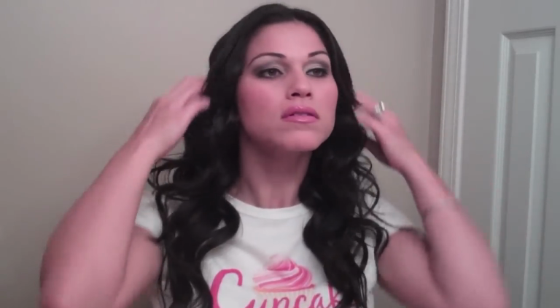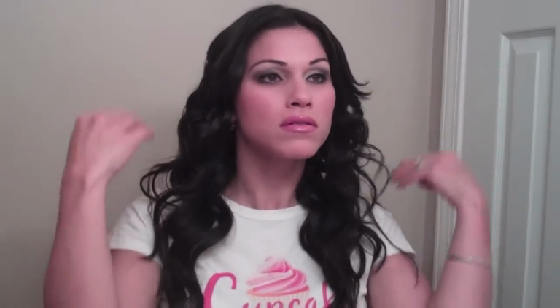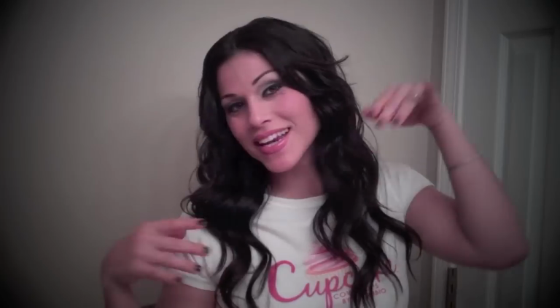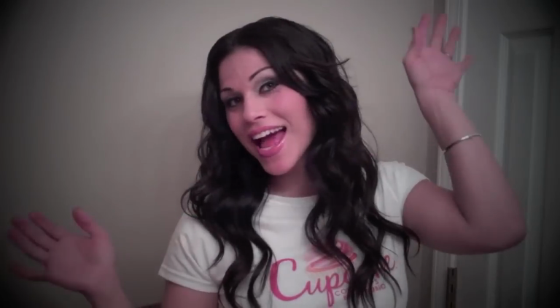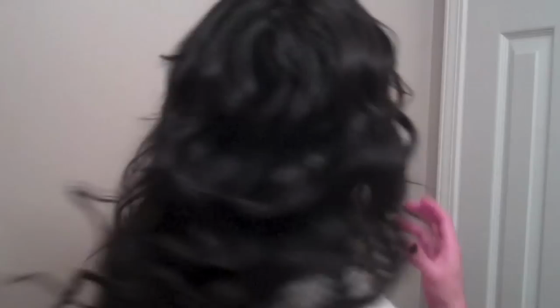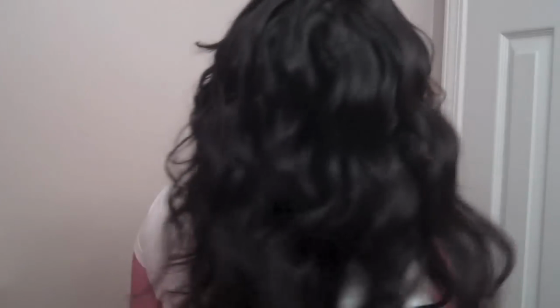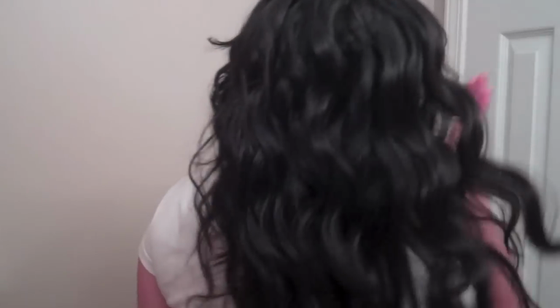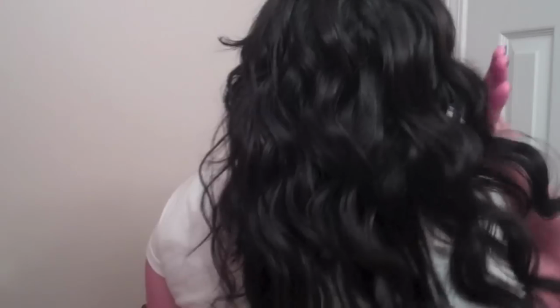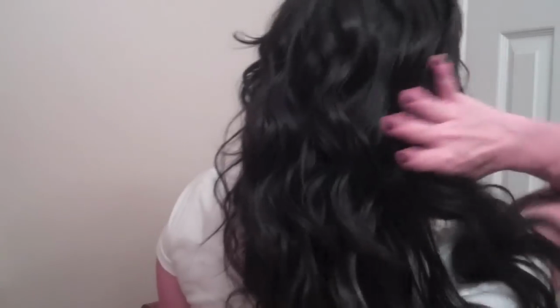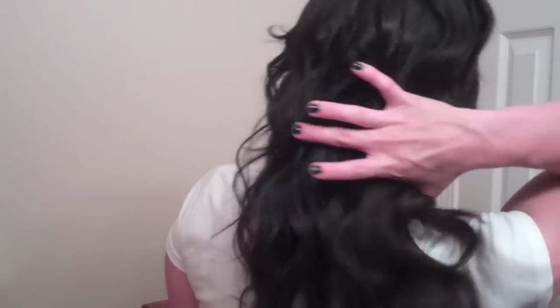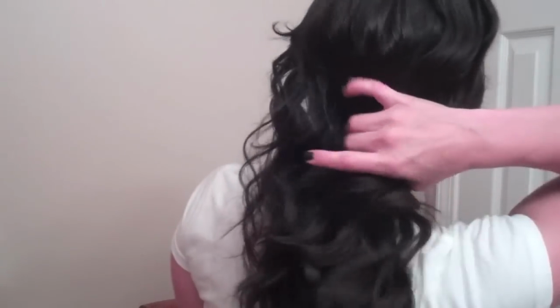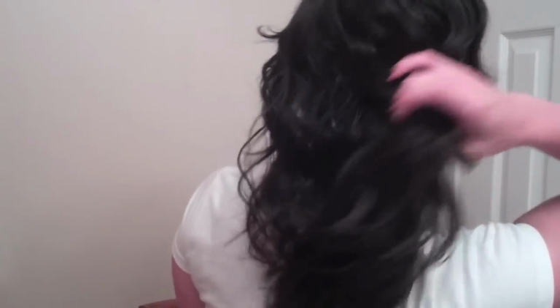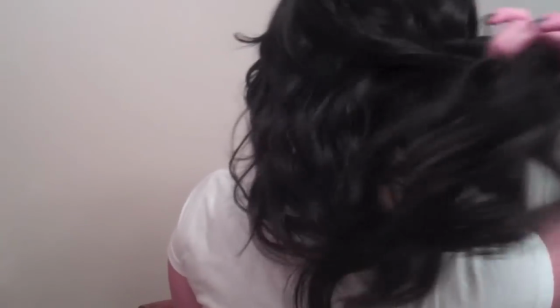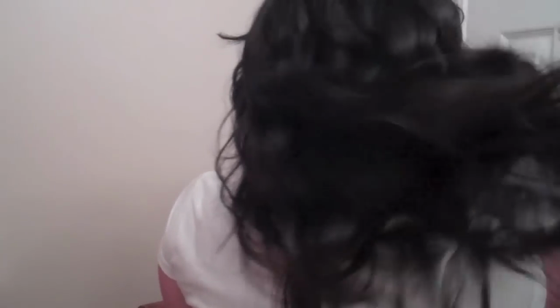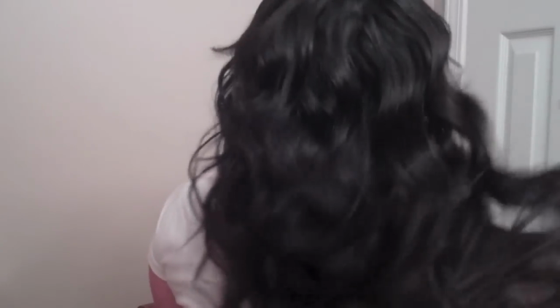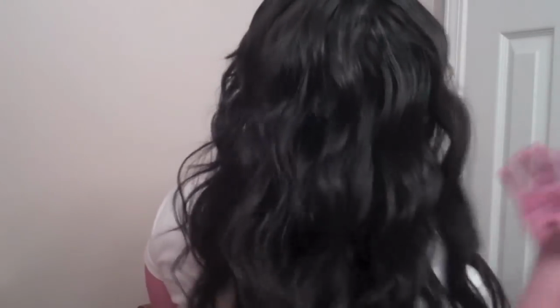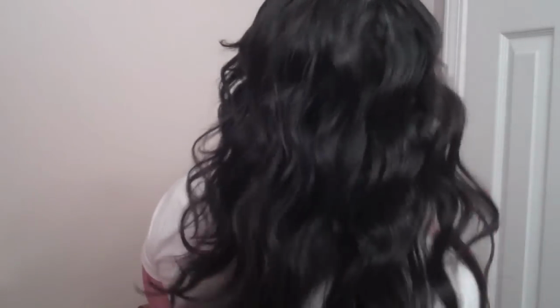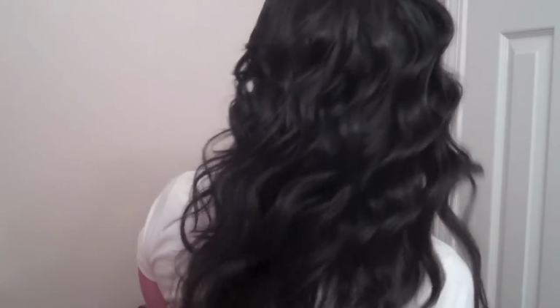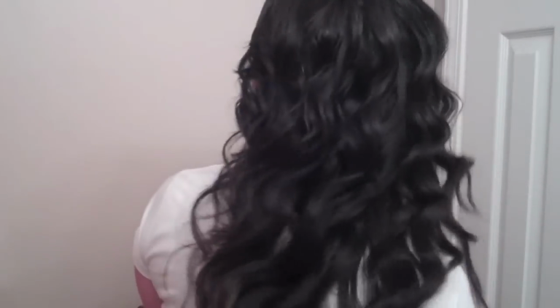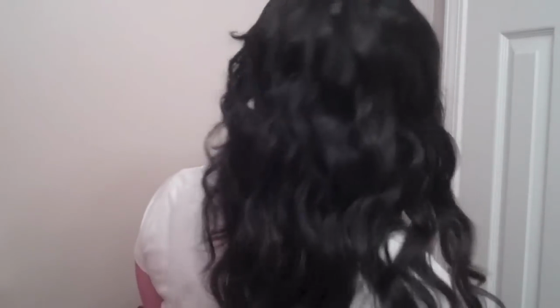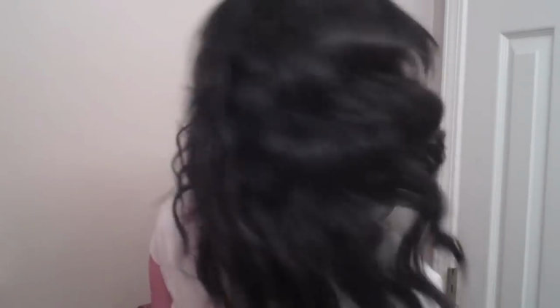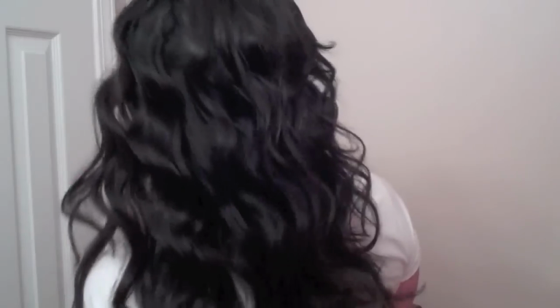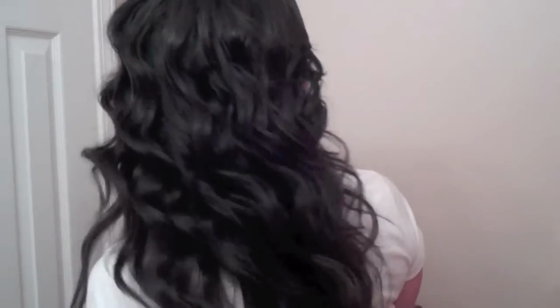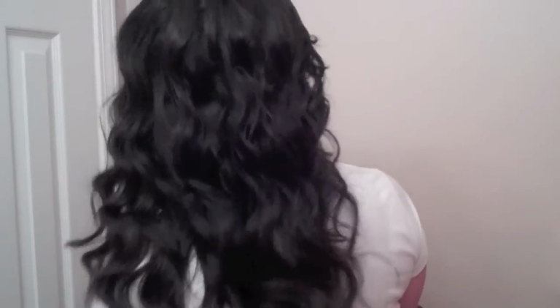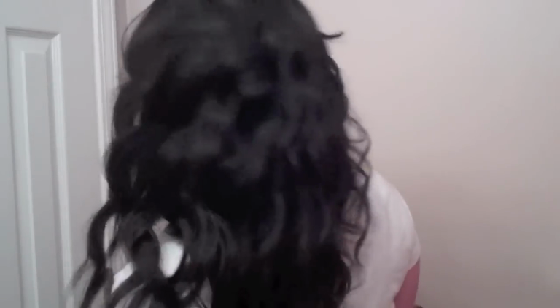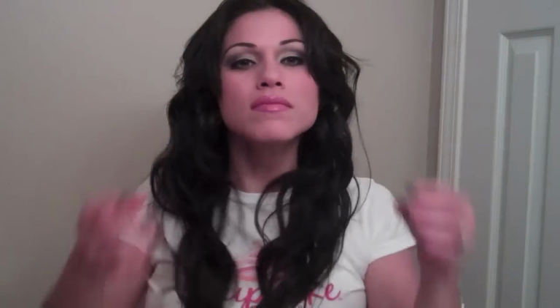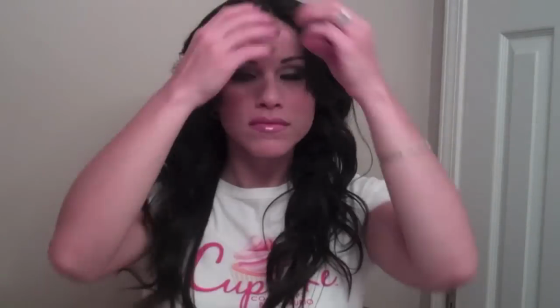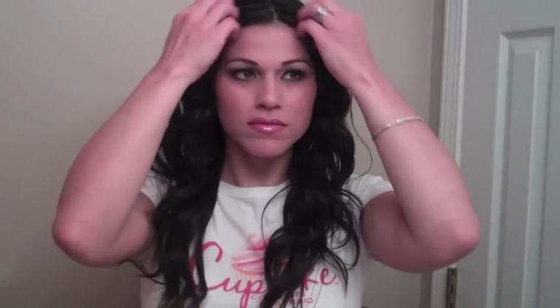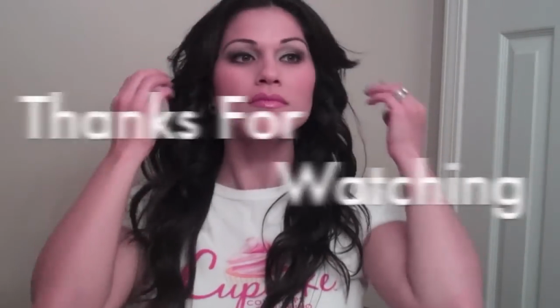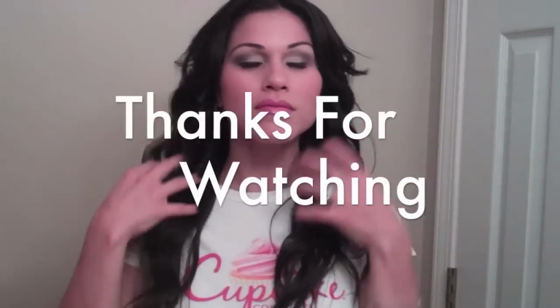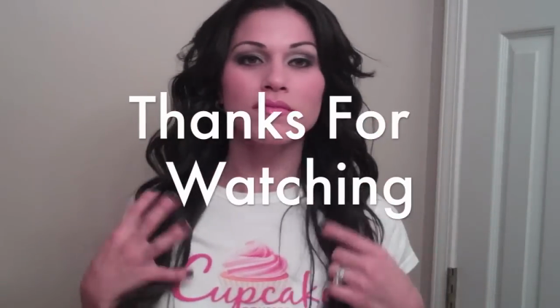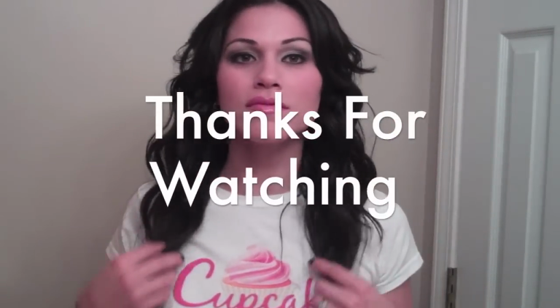And voila! Hope you enjoyed this tutorial. Hopefully you can get these same results. Thanks for watching!